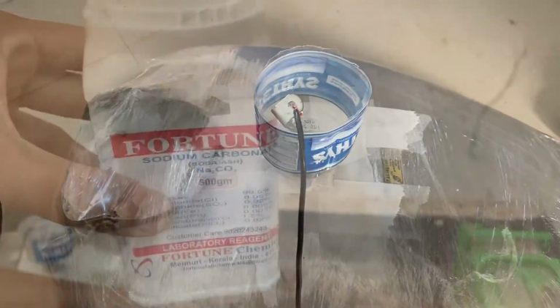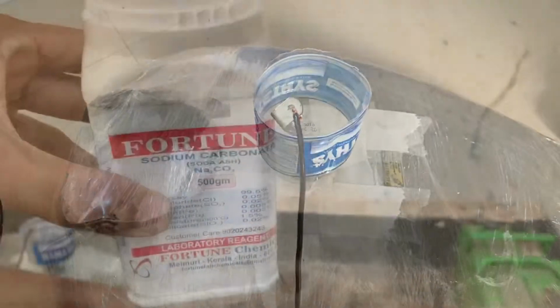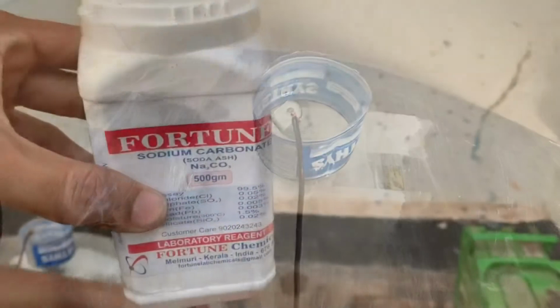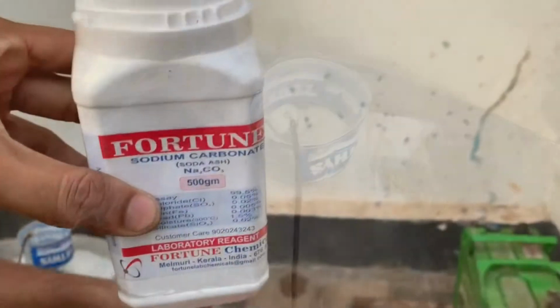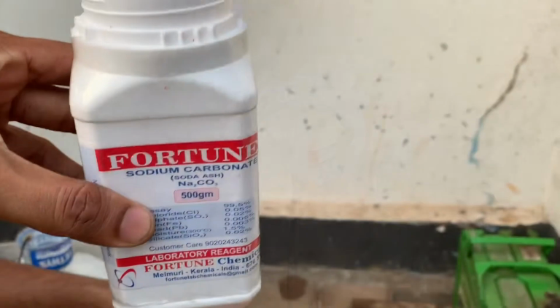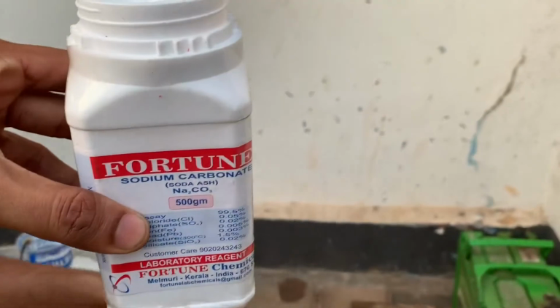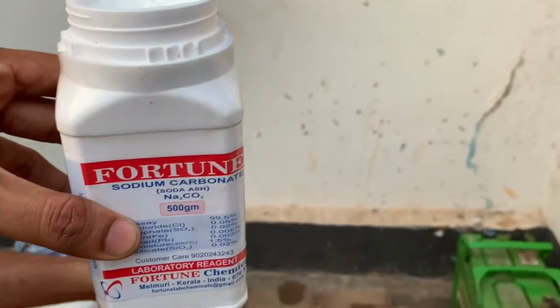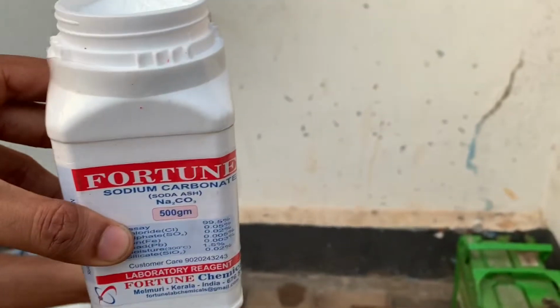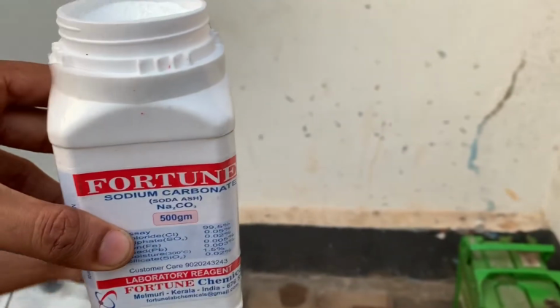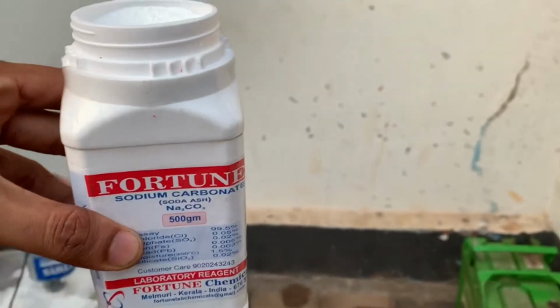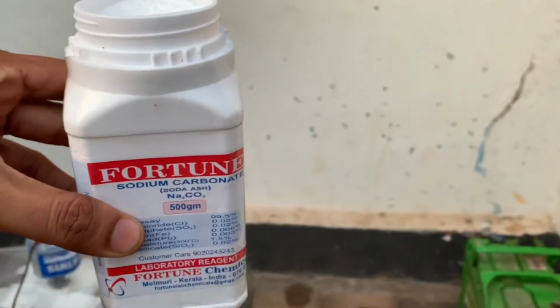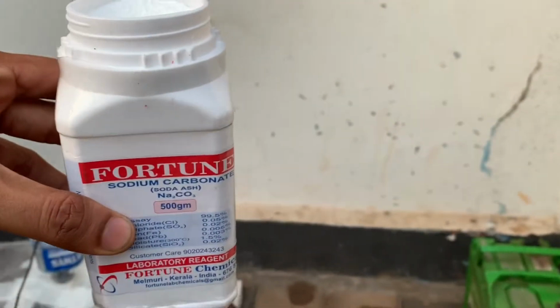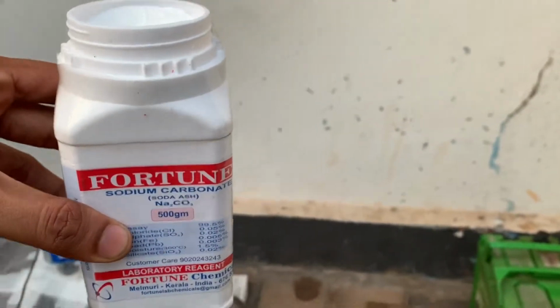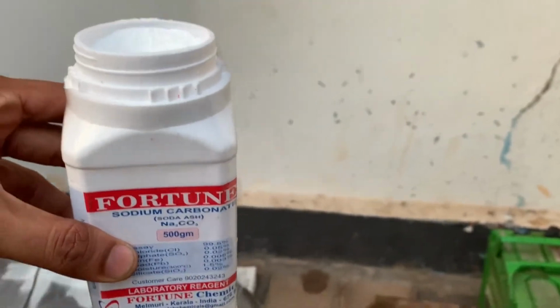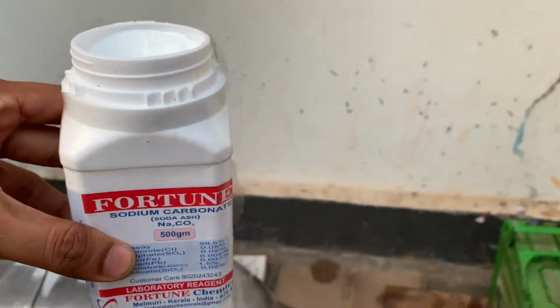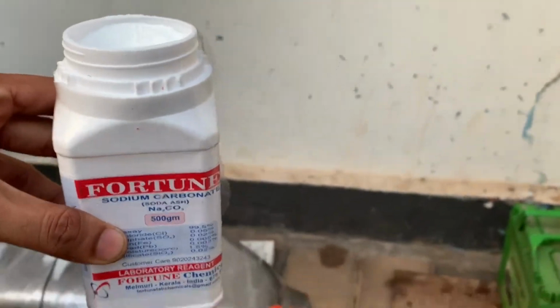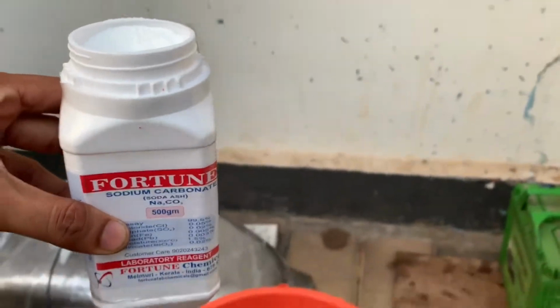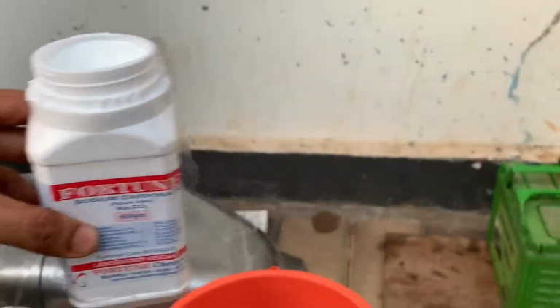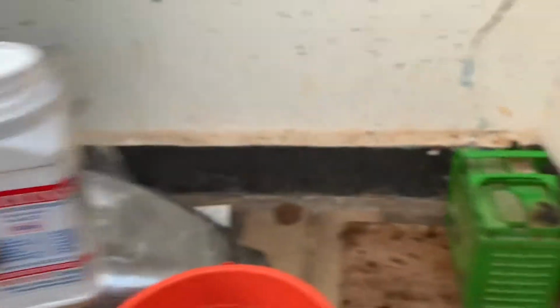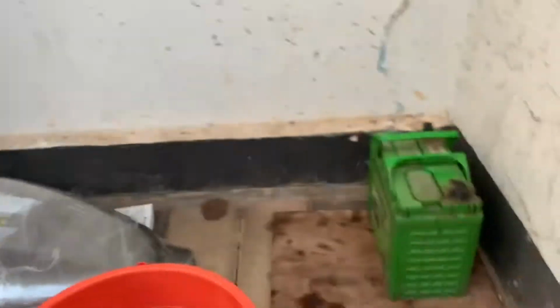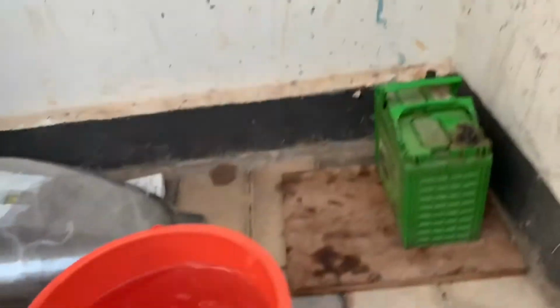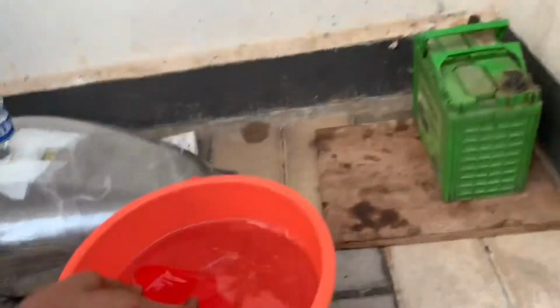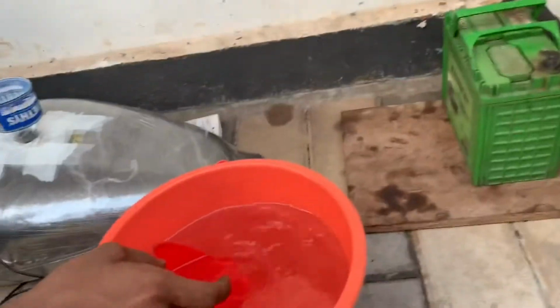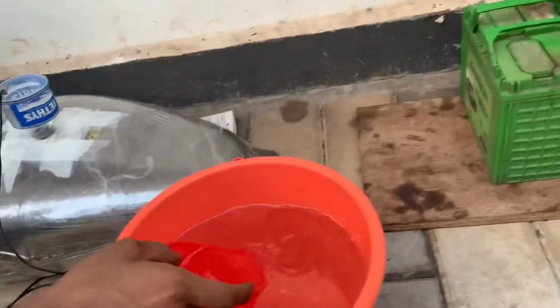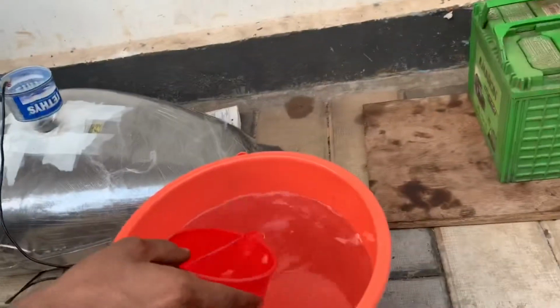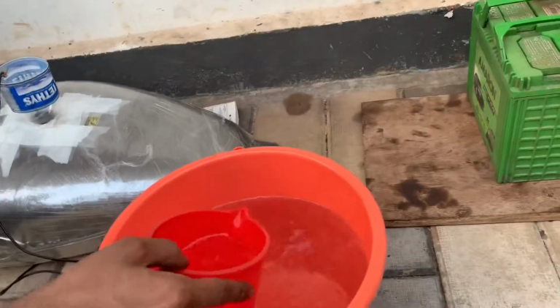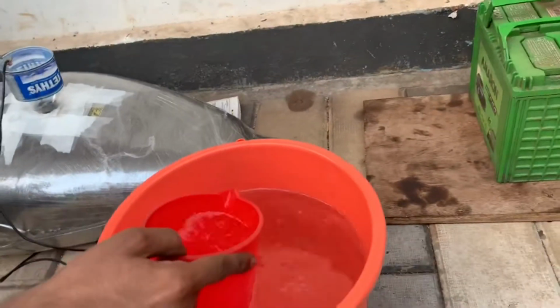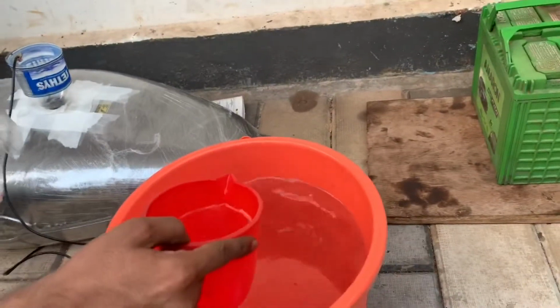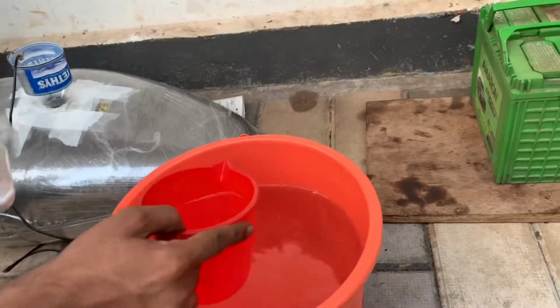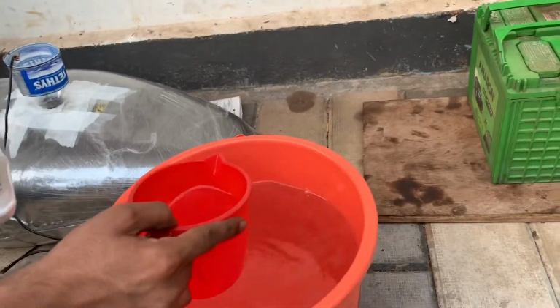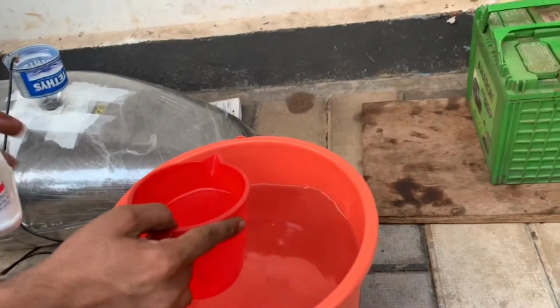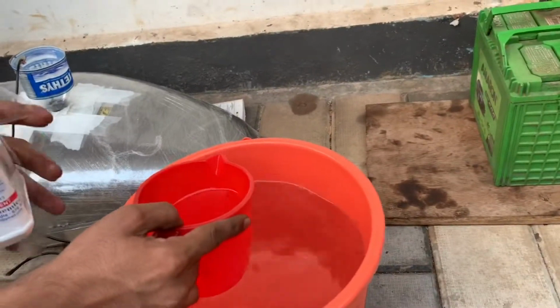We will collect the sodium carbonate solution.